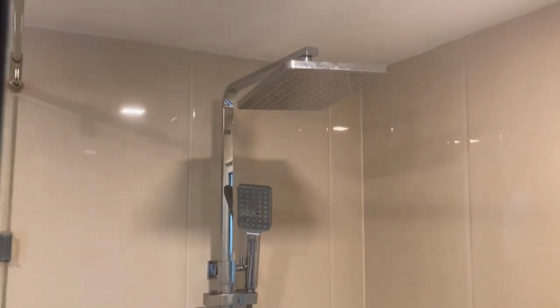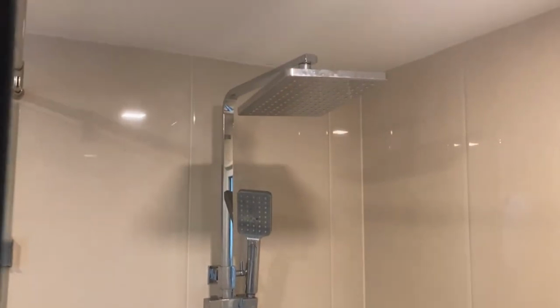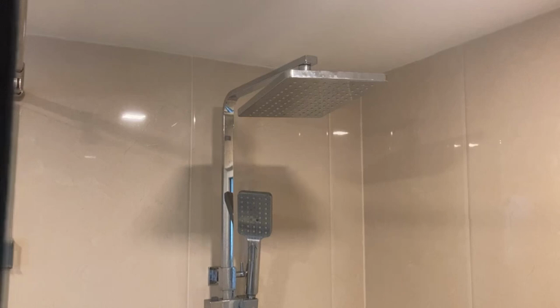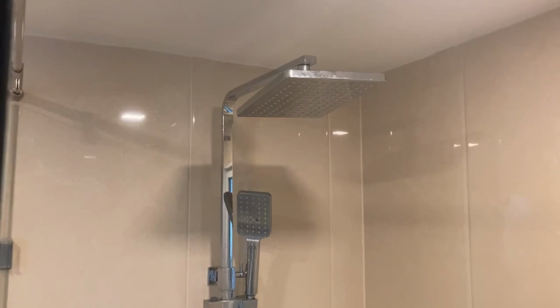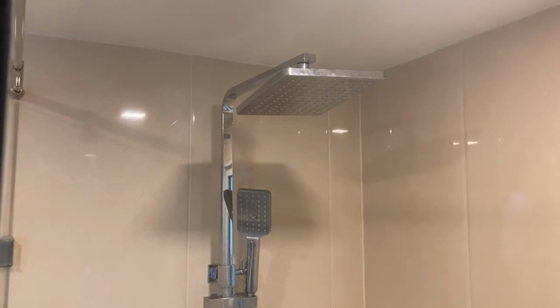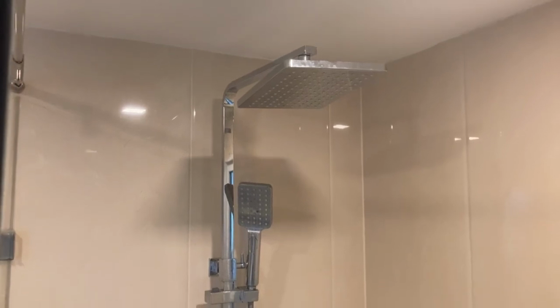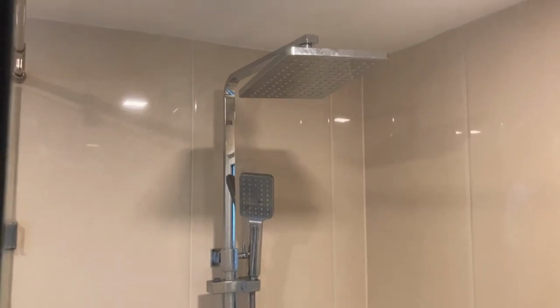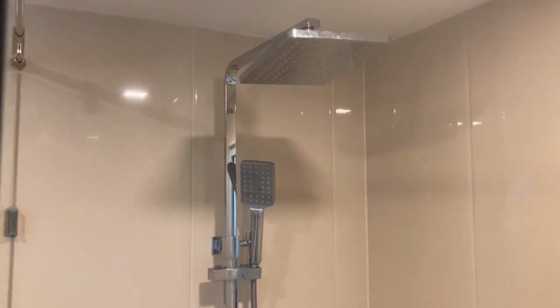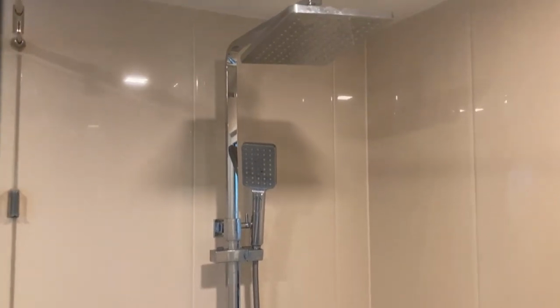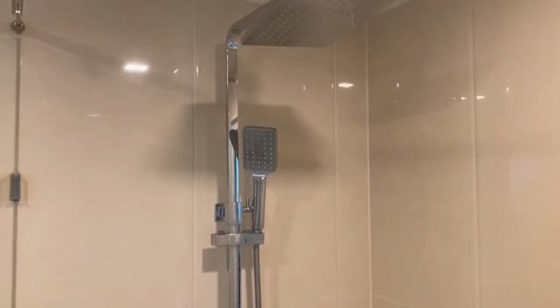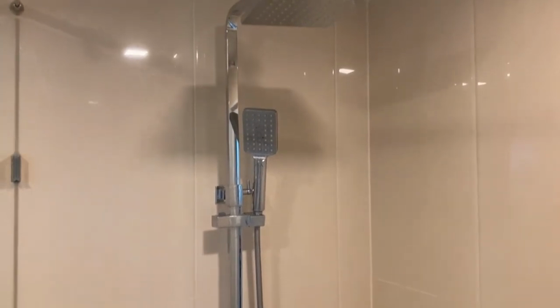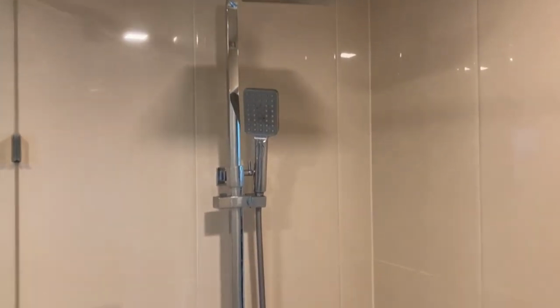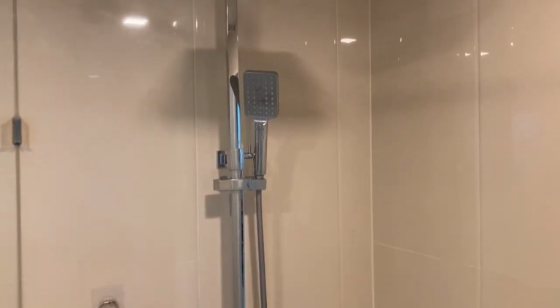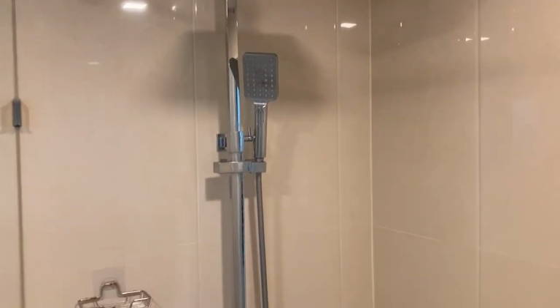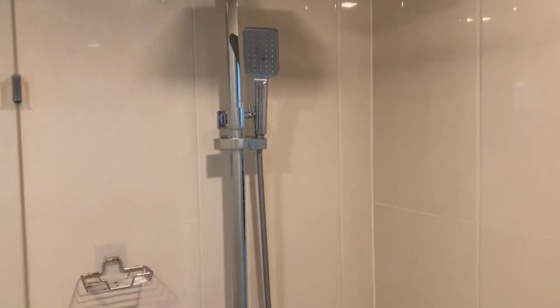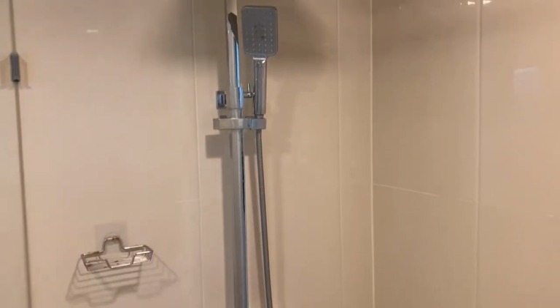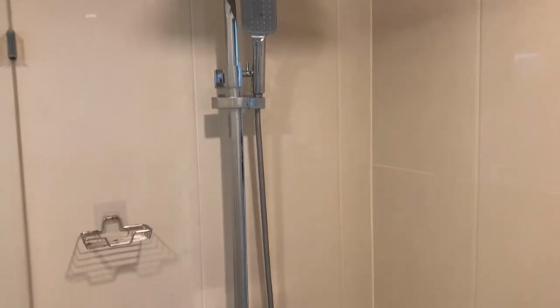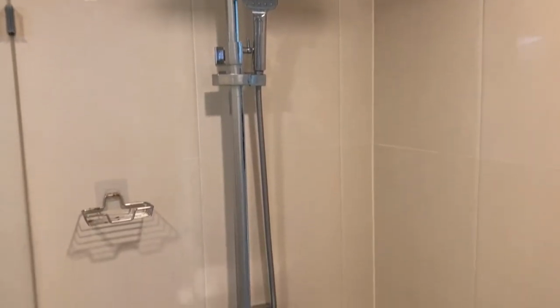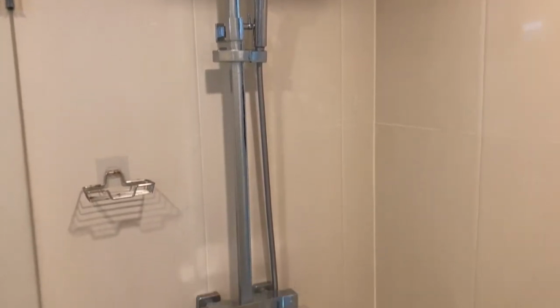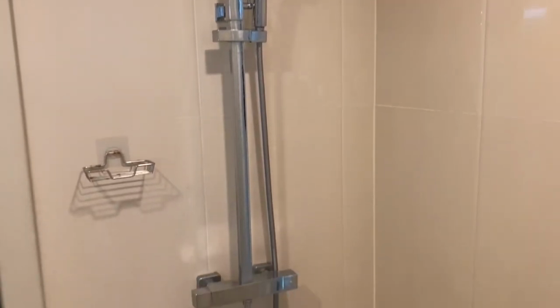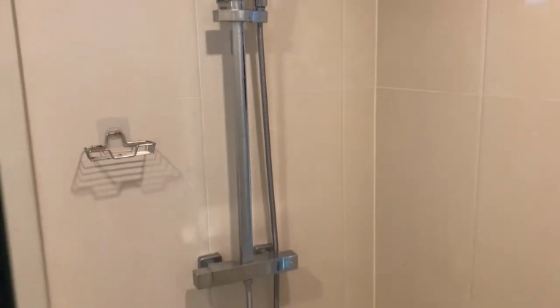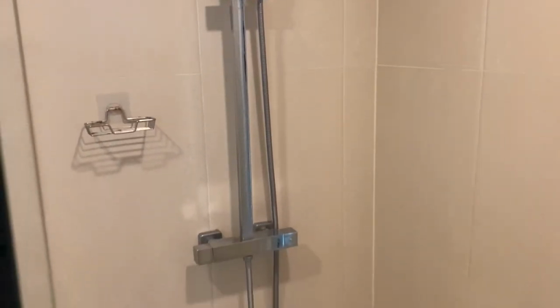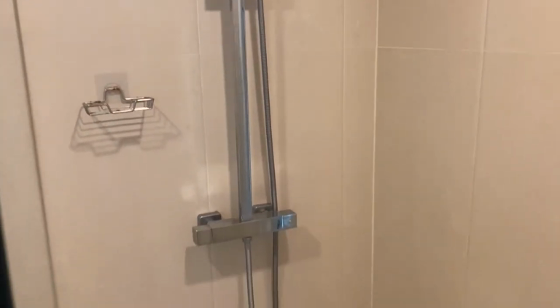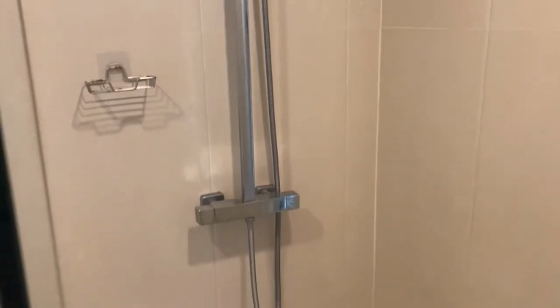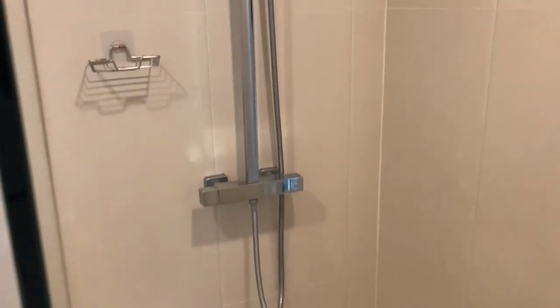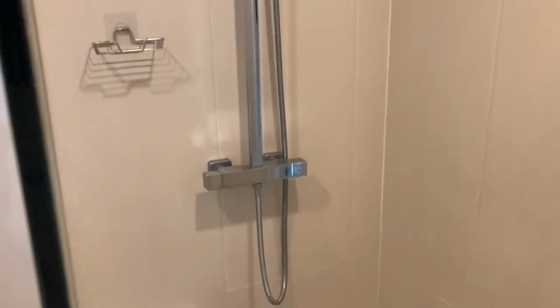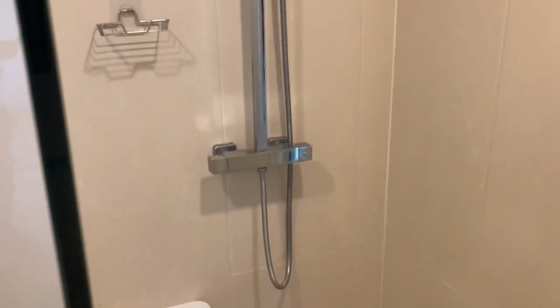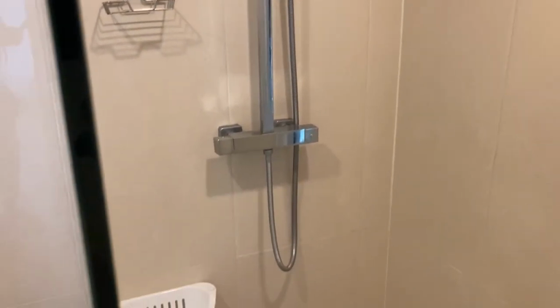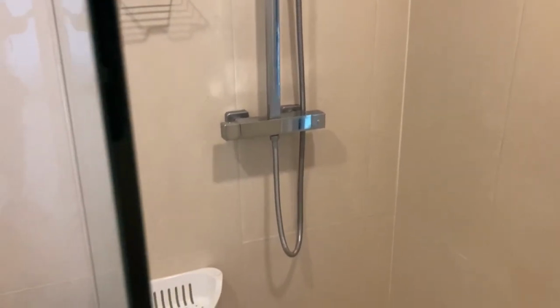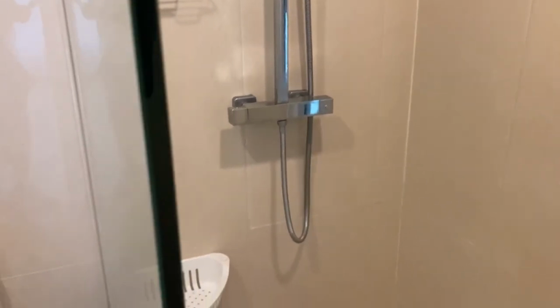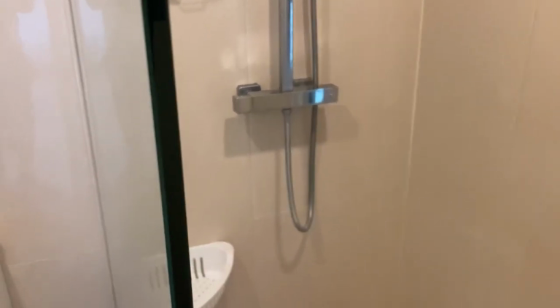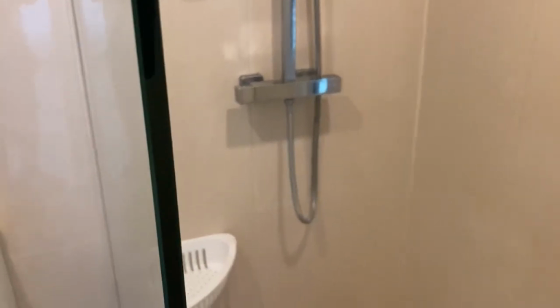And there's those two shower heads I was going on about. What's the point of having one when you can have two, man?